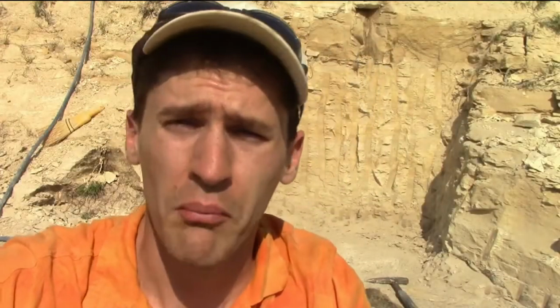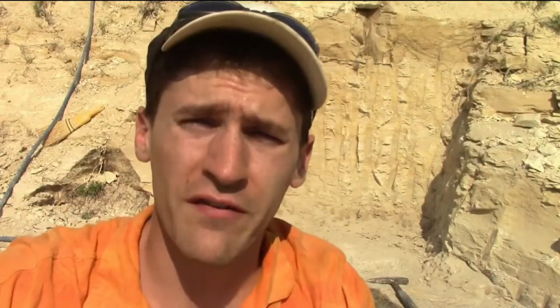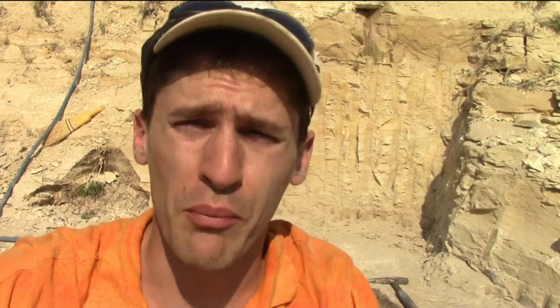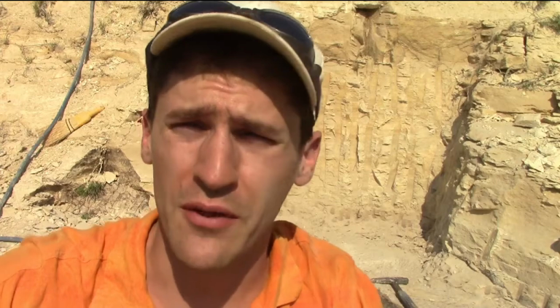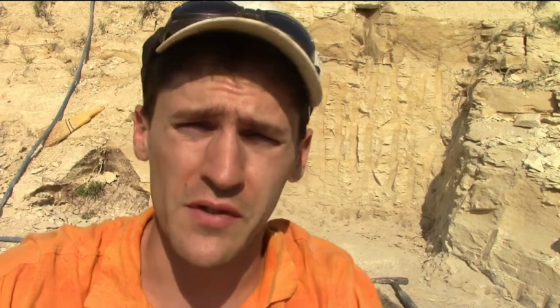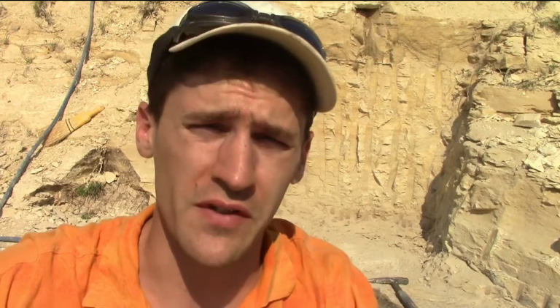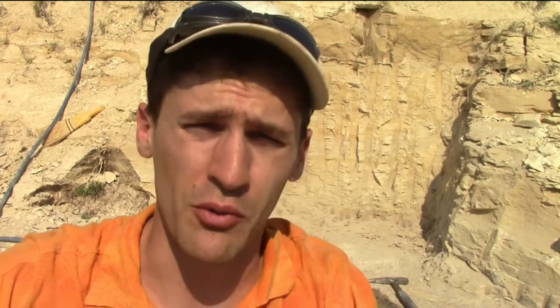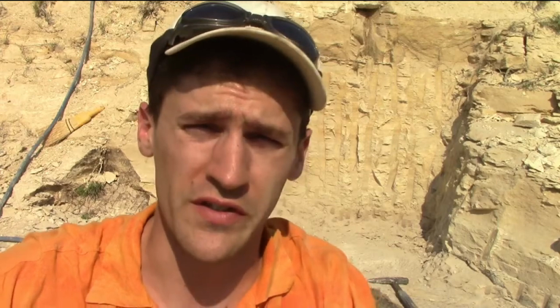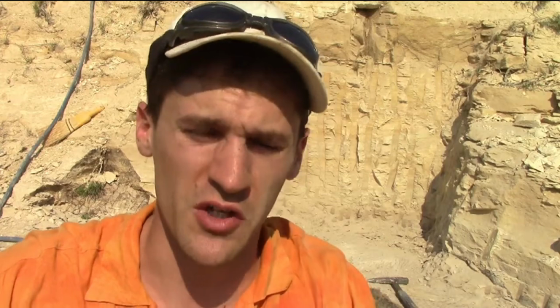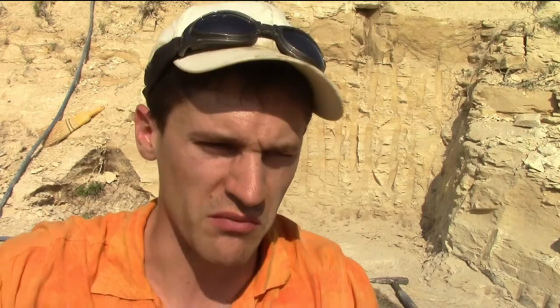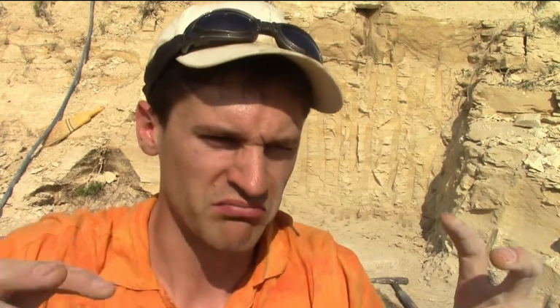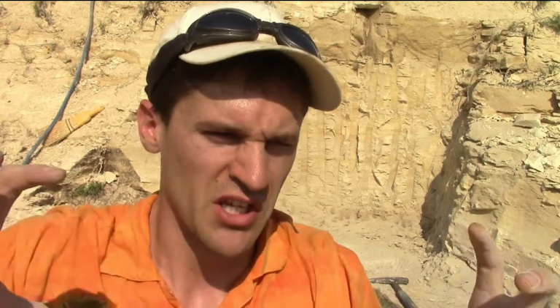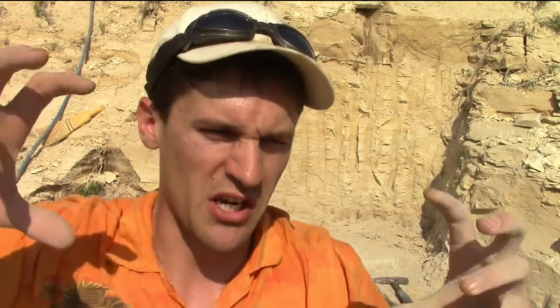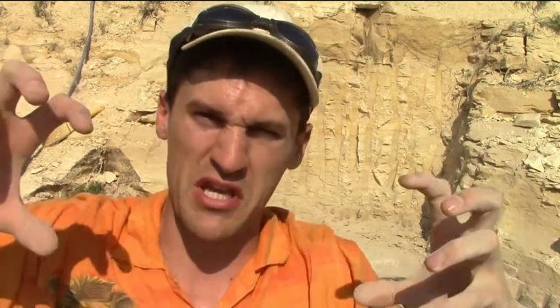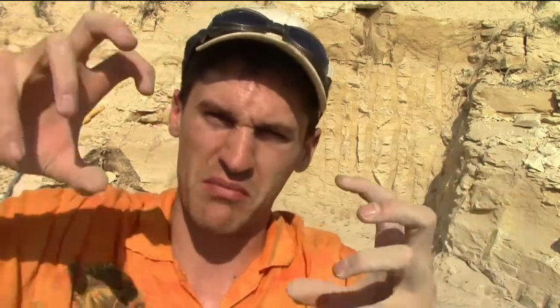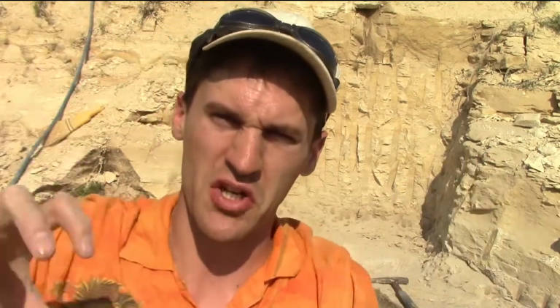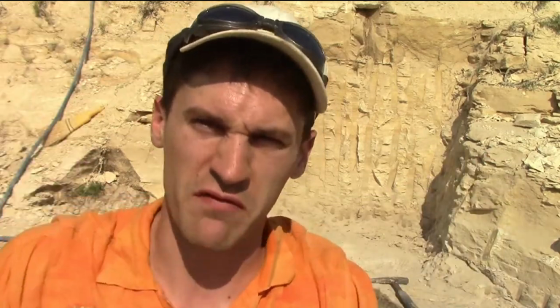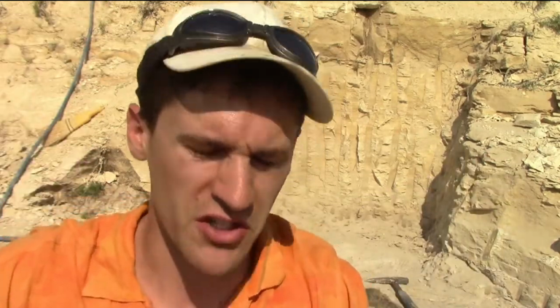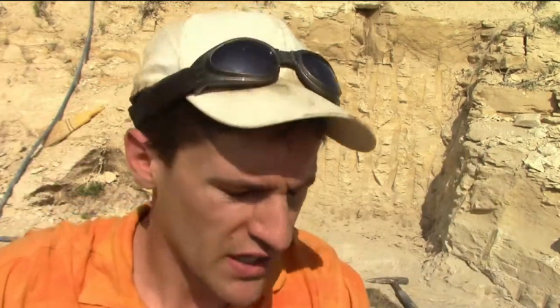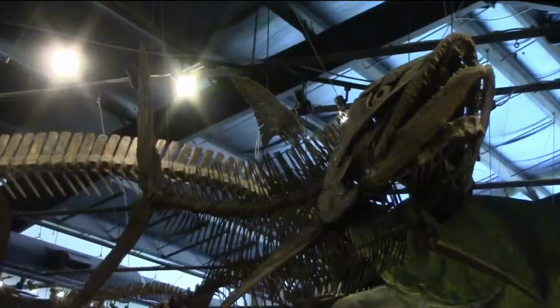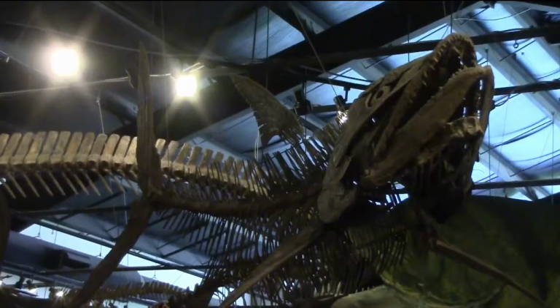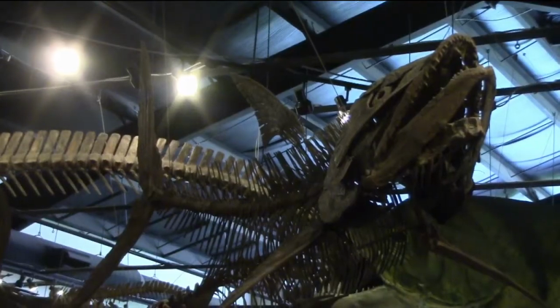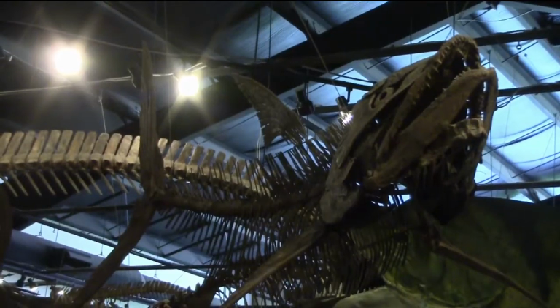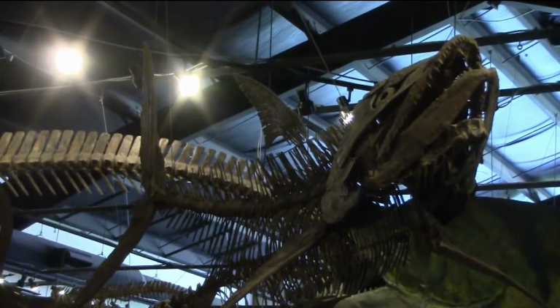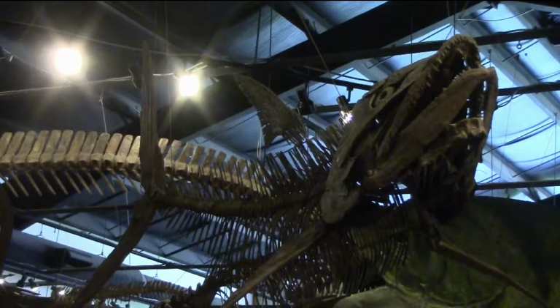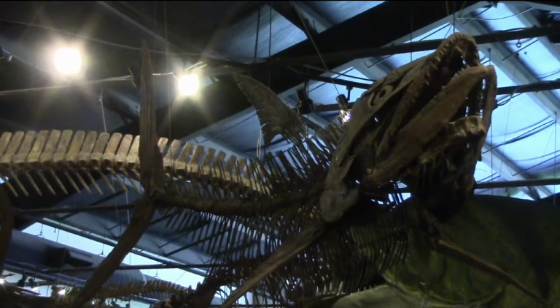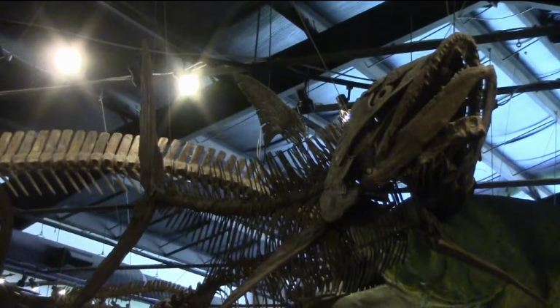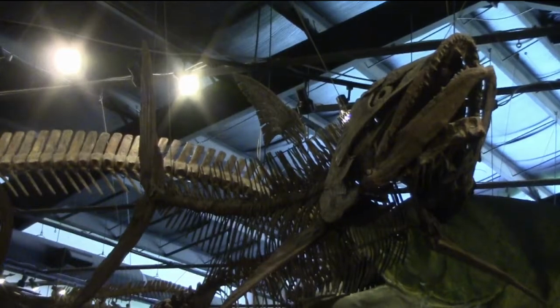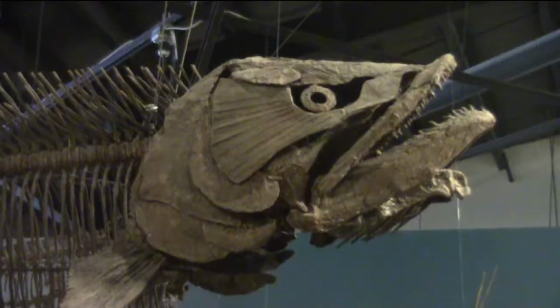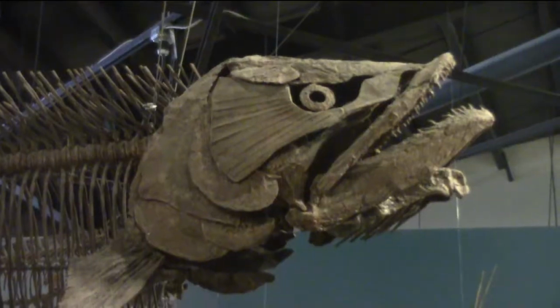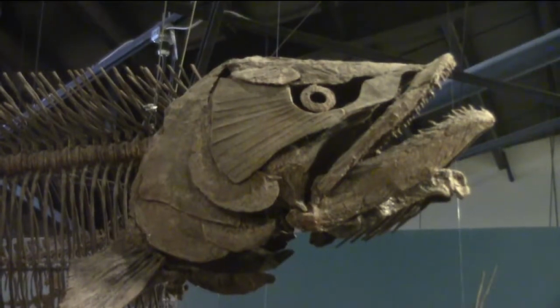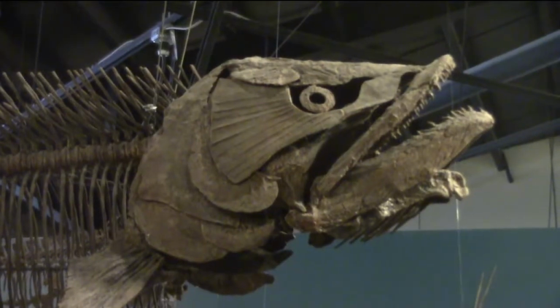Mike found a Pachyrhizodus a couple weeks ago. It's a kind of big, mean-looking fish, and Anthony and I have been digging it up all day.